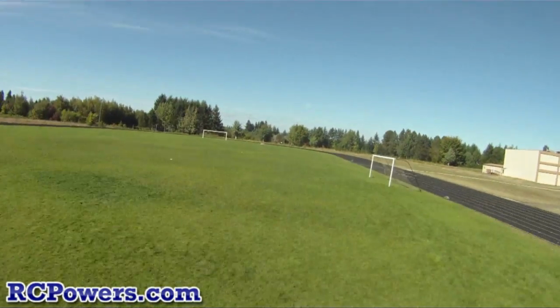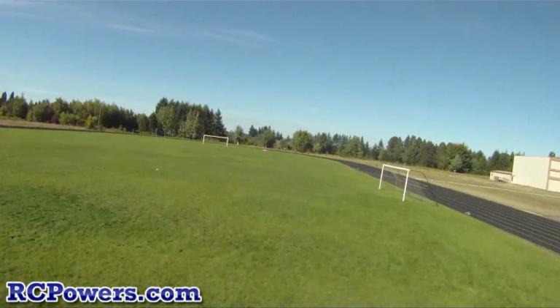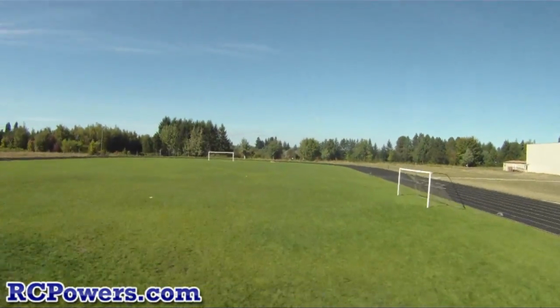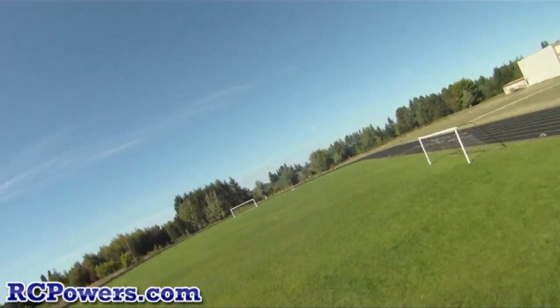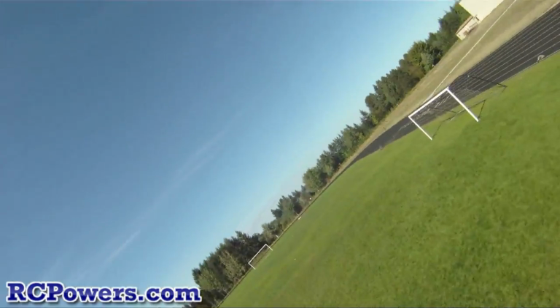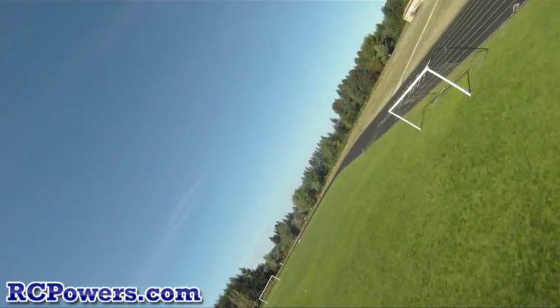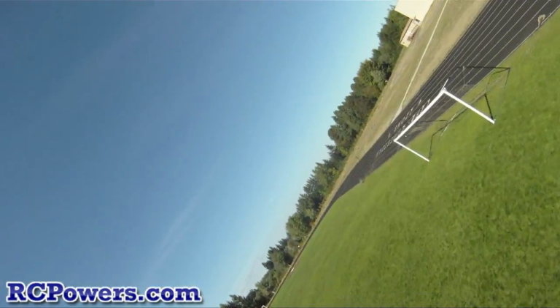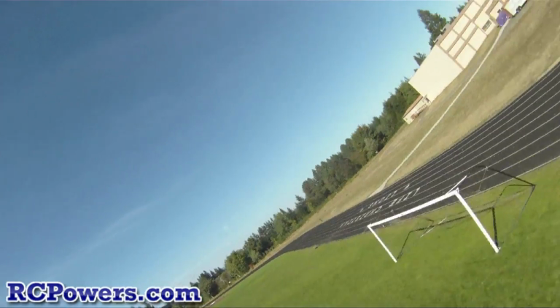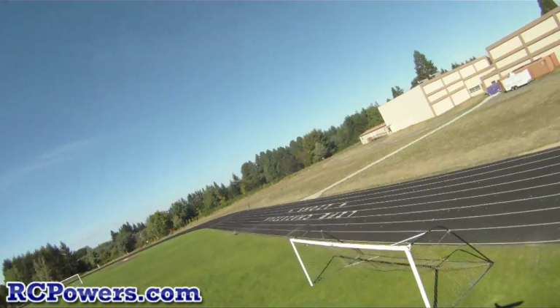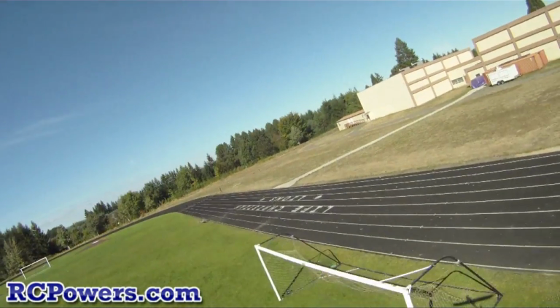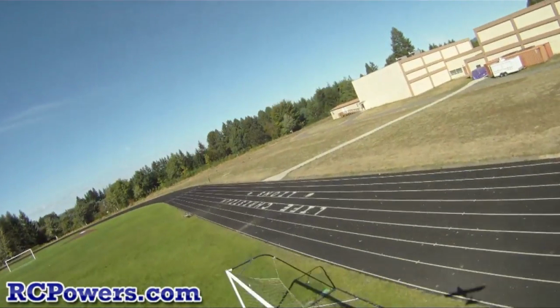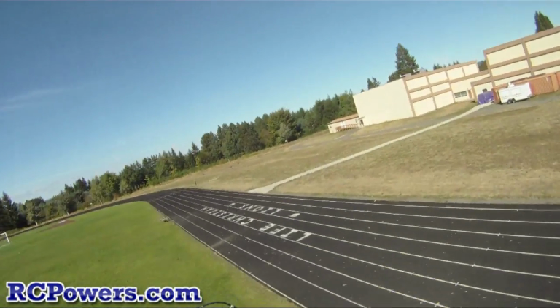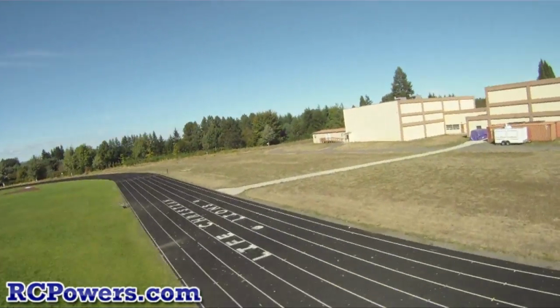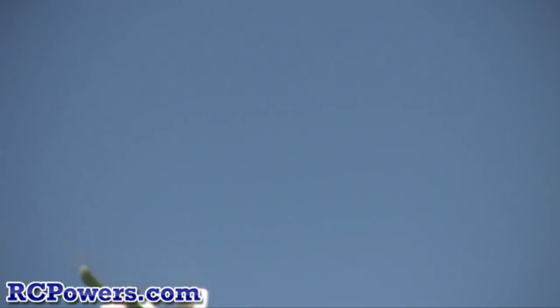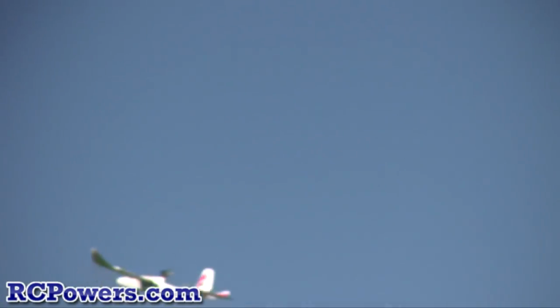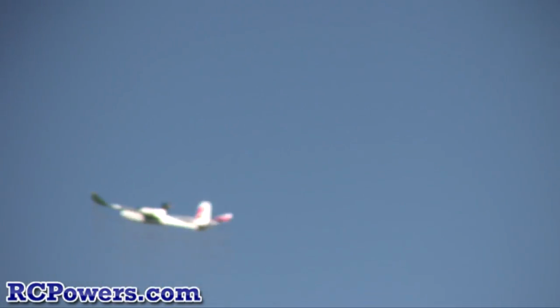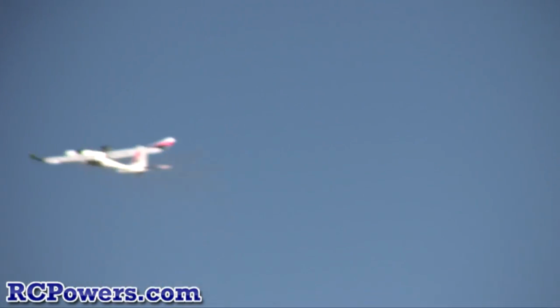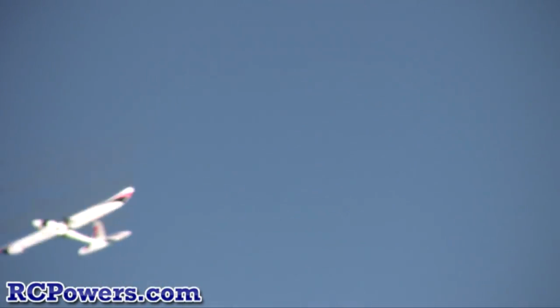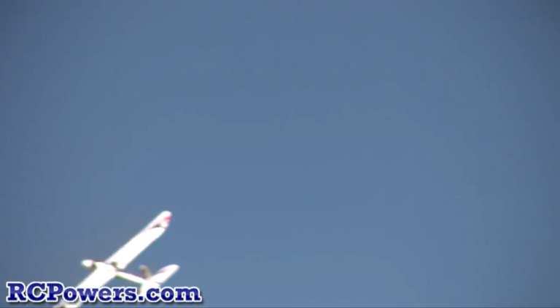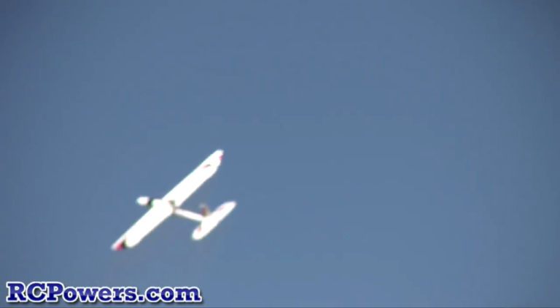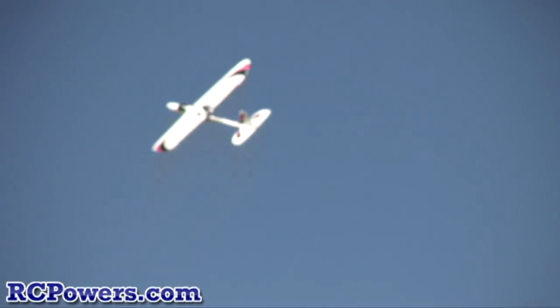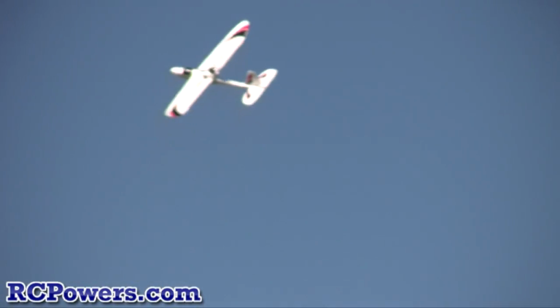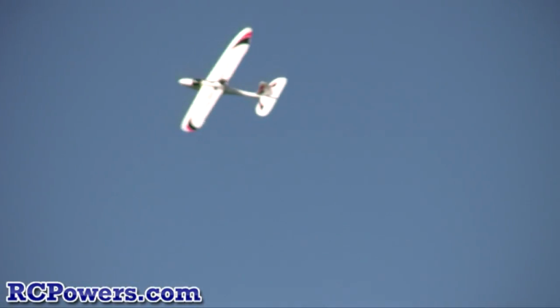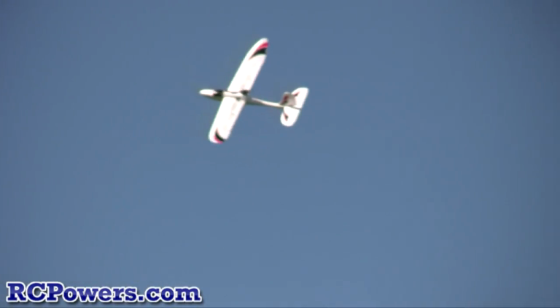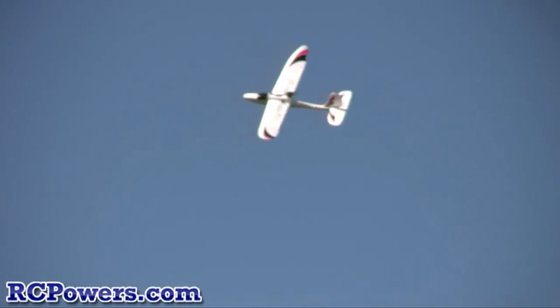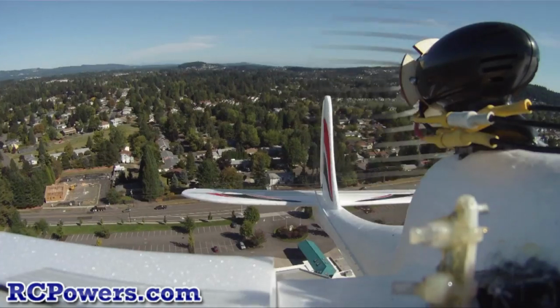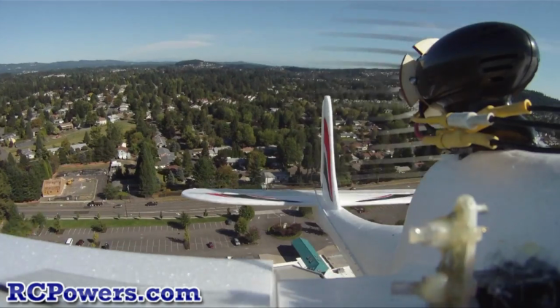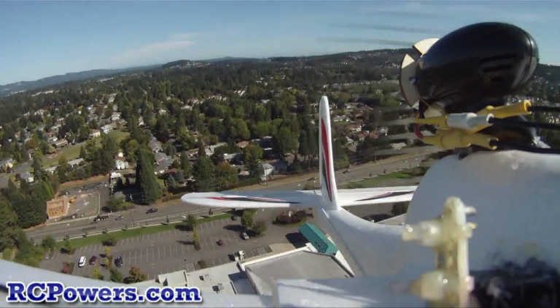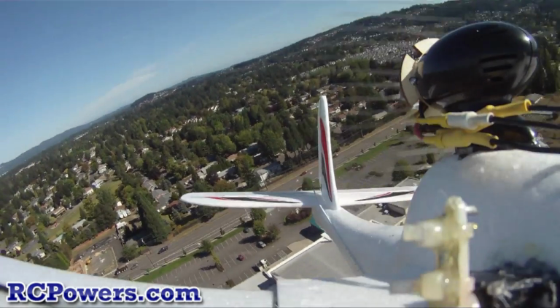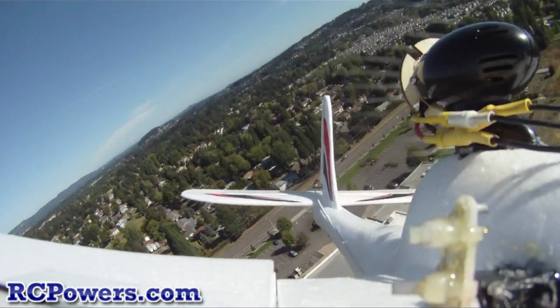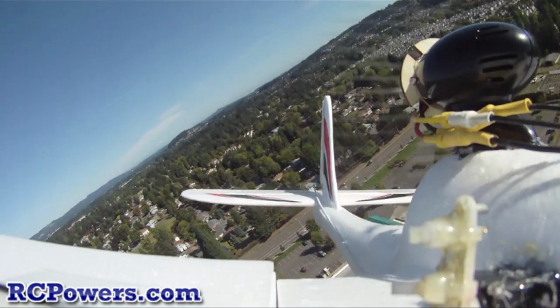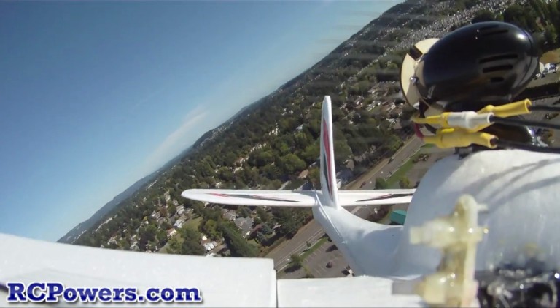That was not my amazing acrobatics, though it may look like it. I'm a little rusty. It's been a while.